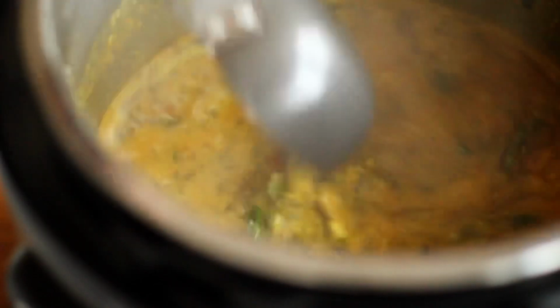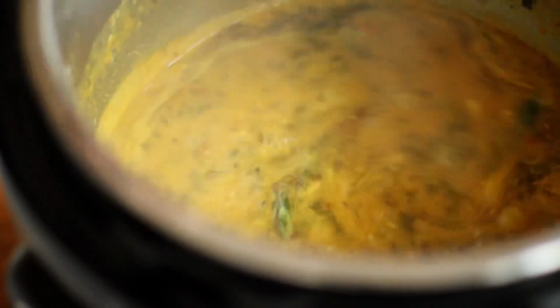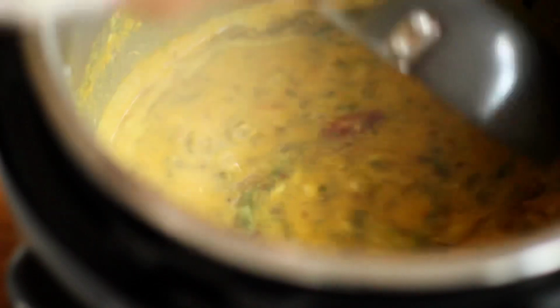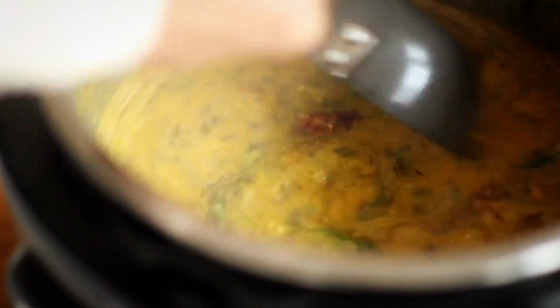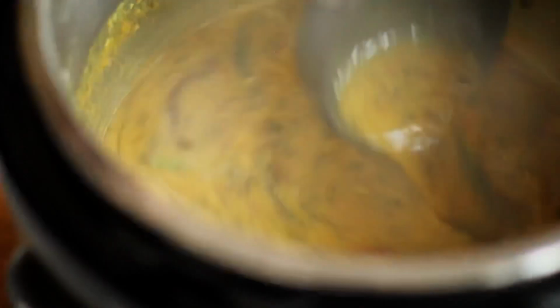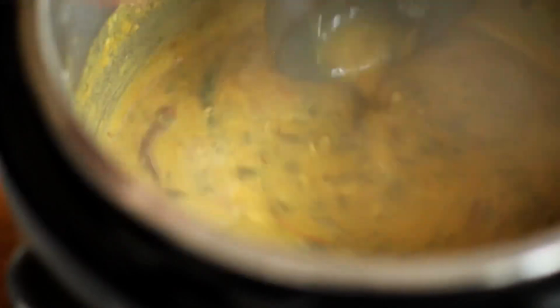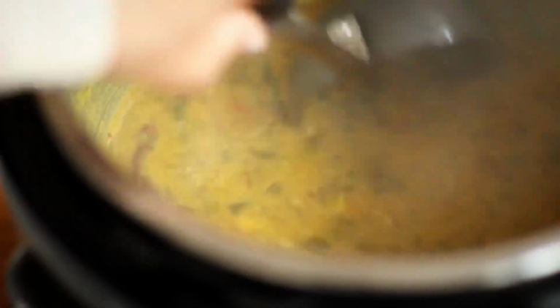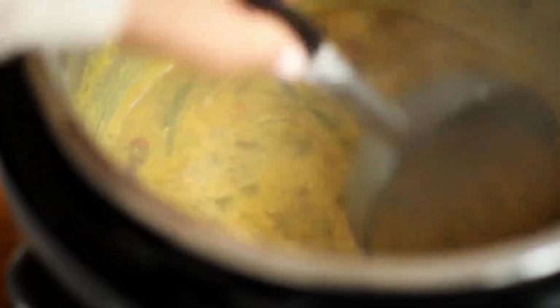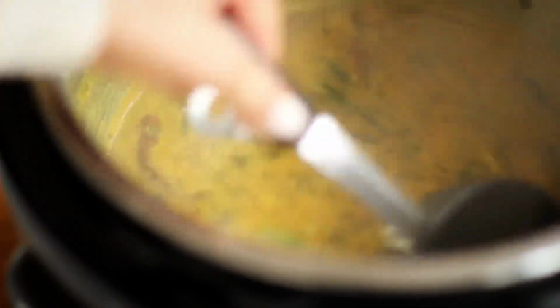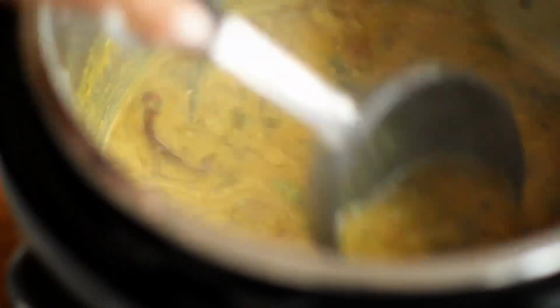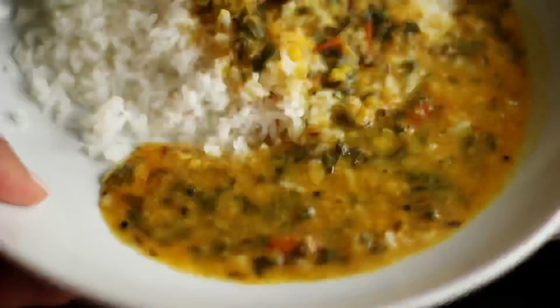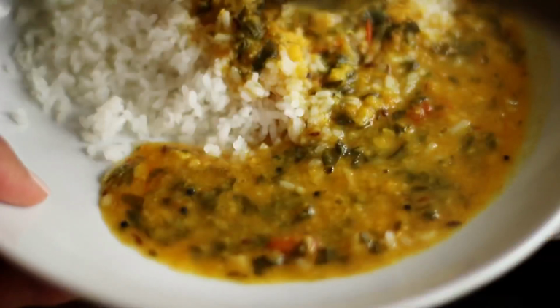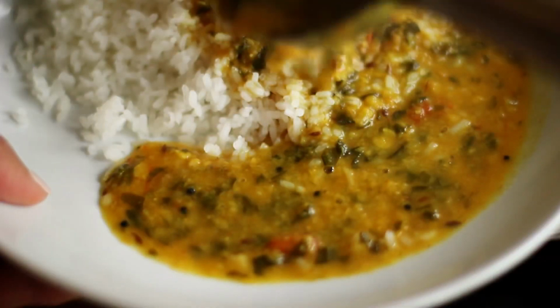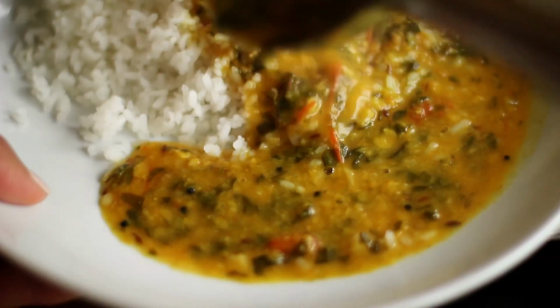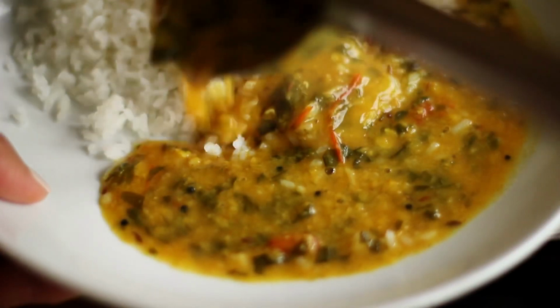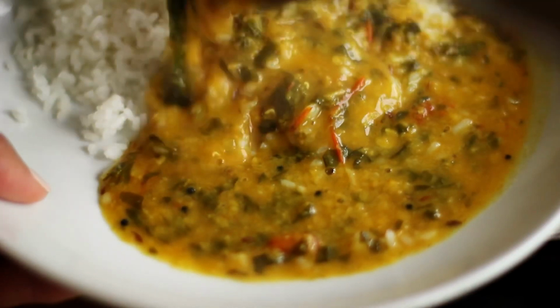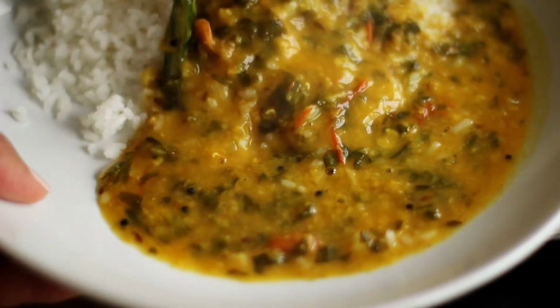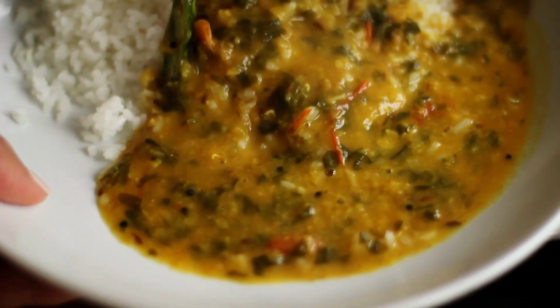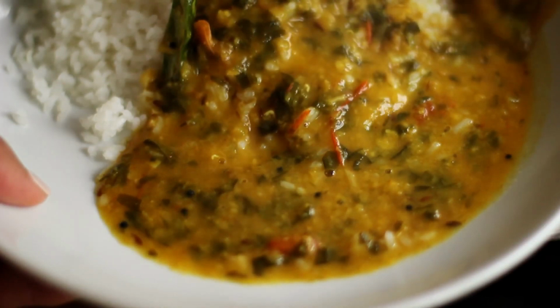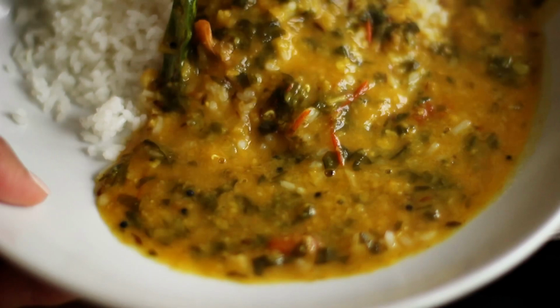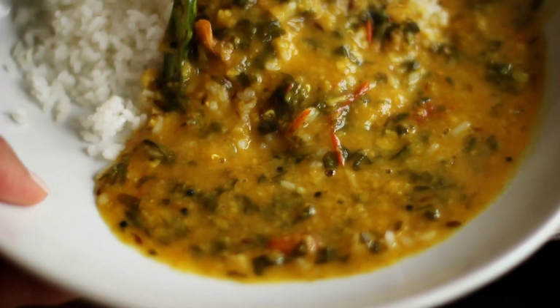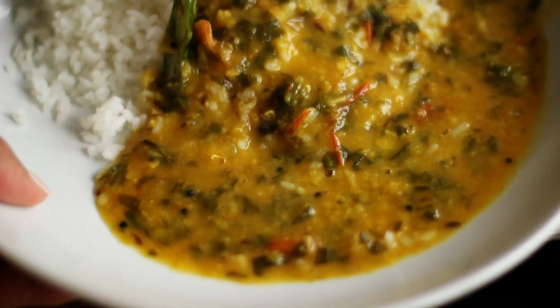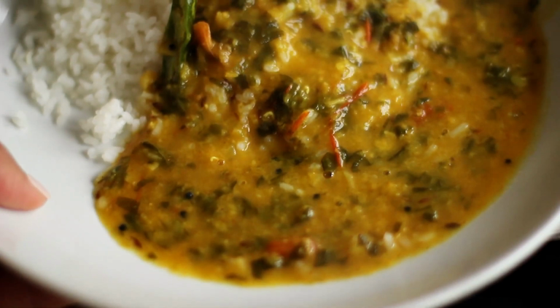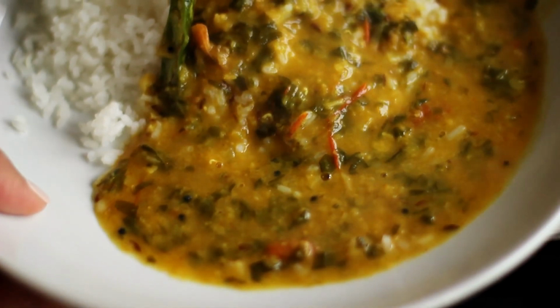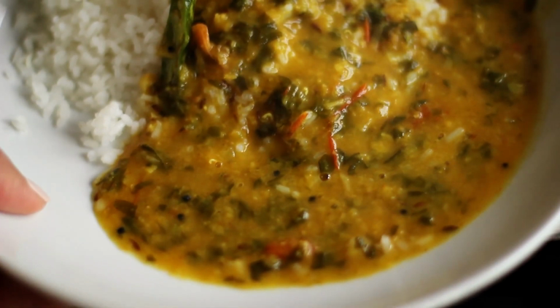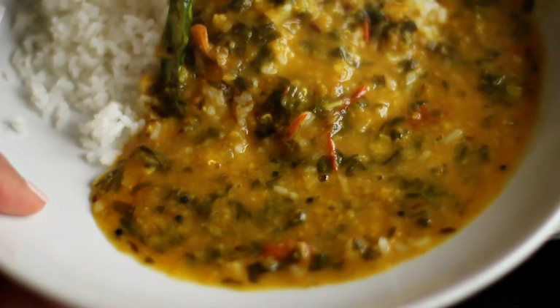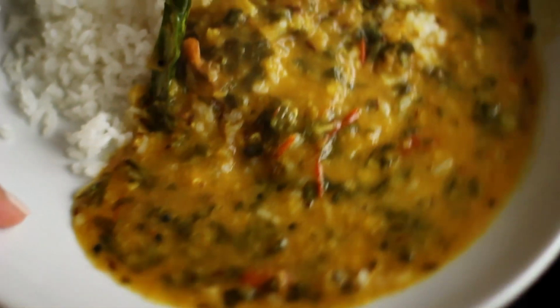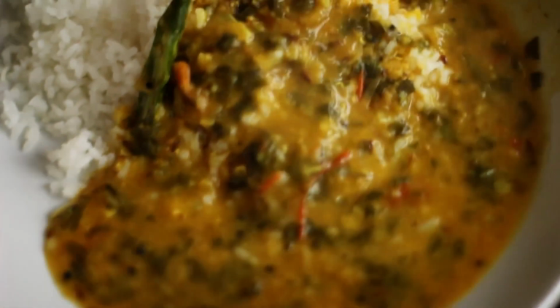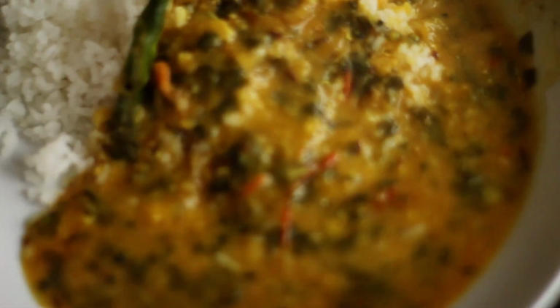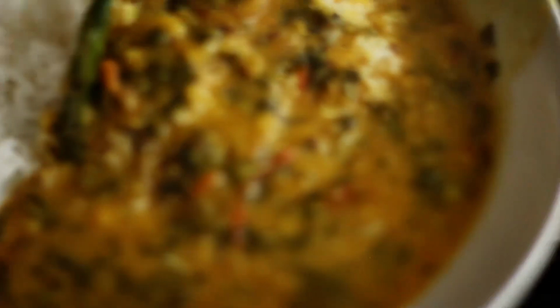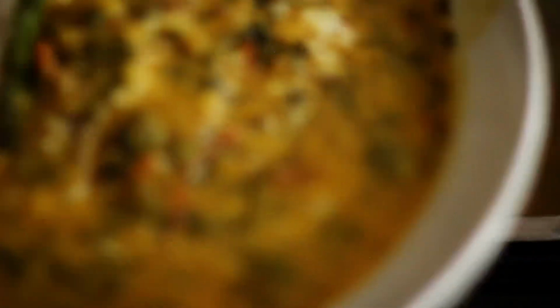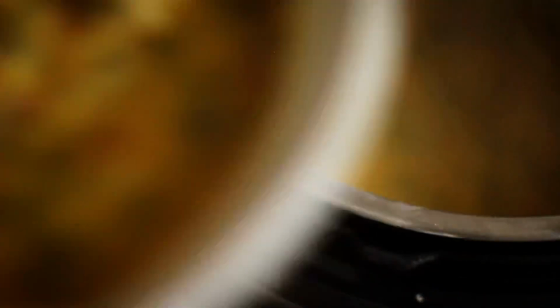And there you have it — your wild garlic dal is ready to get stuck into. I like it with some rice, but you can even guzzle it down like a soup.